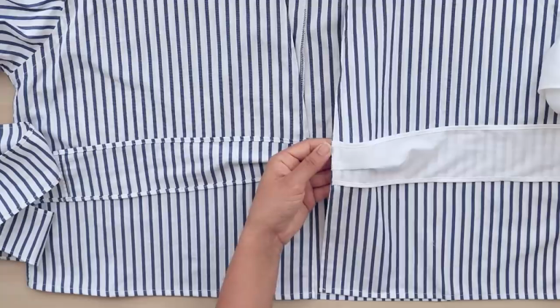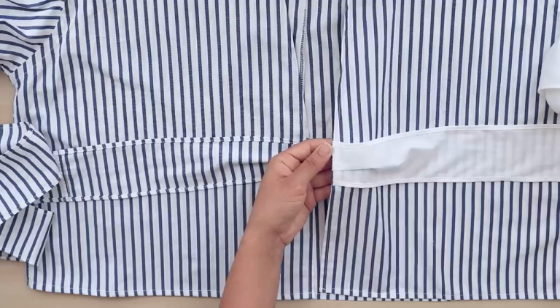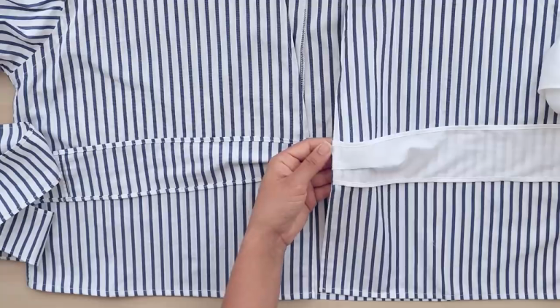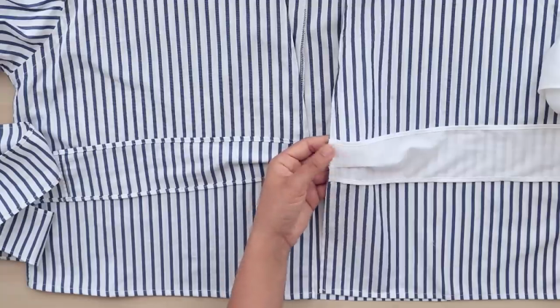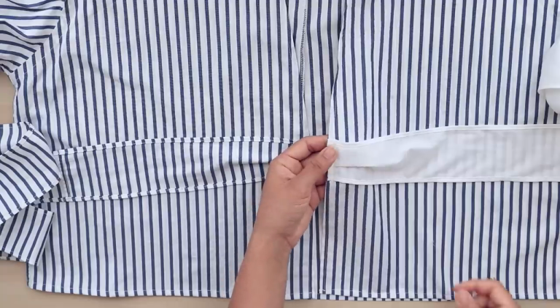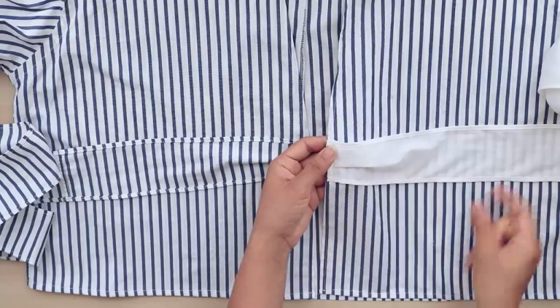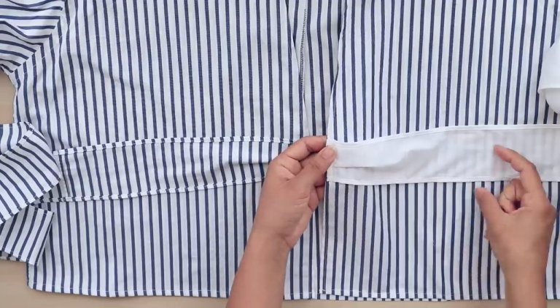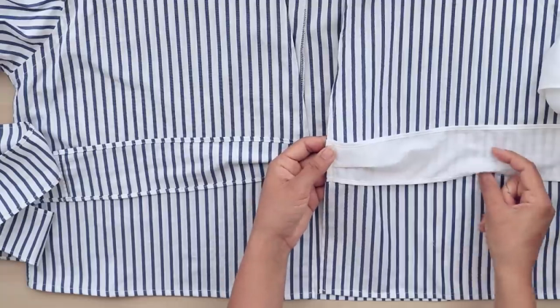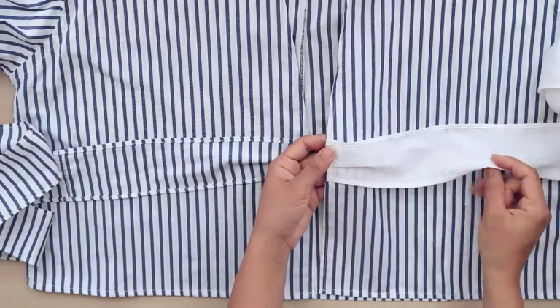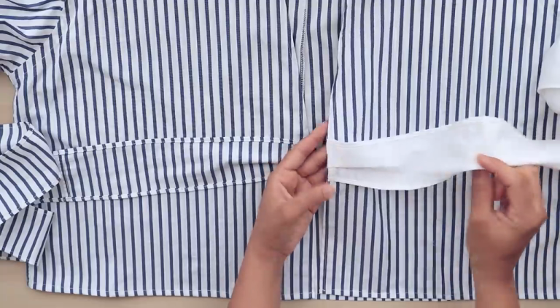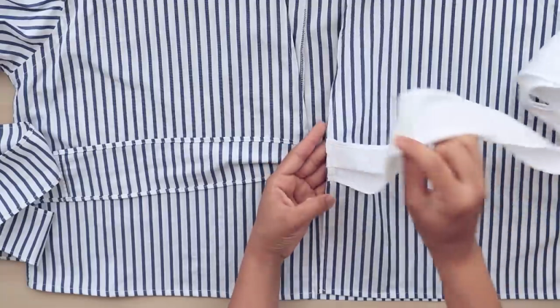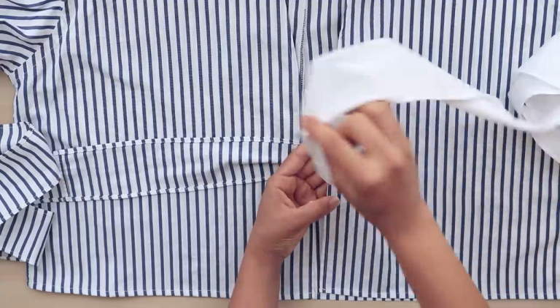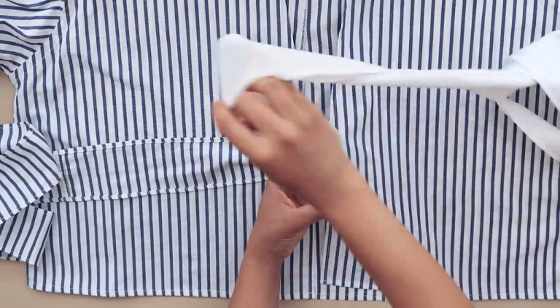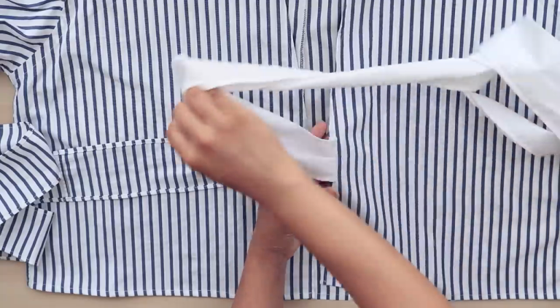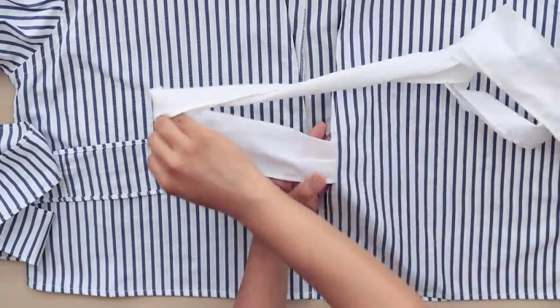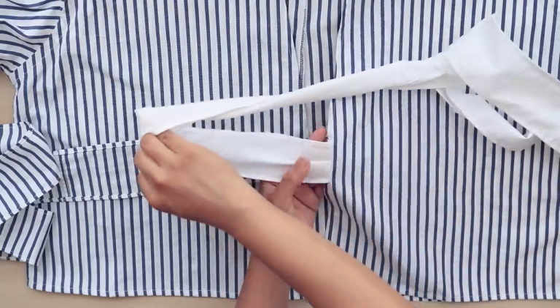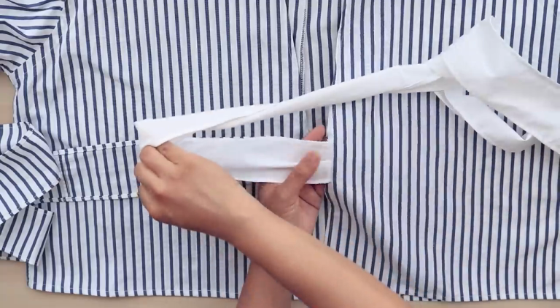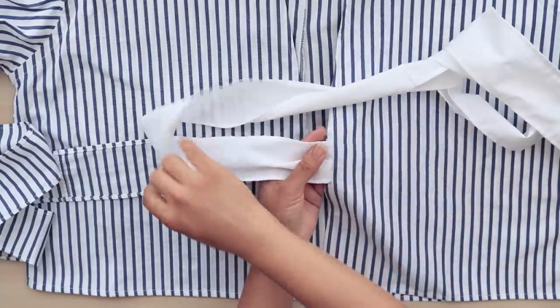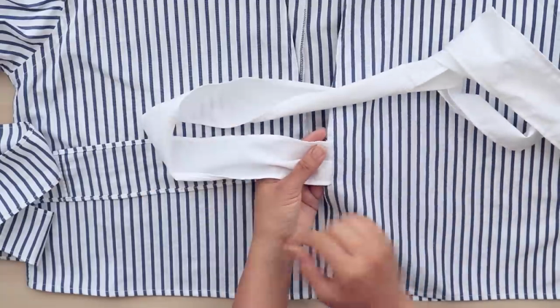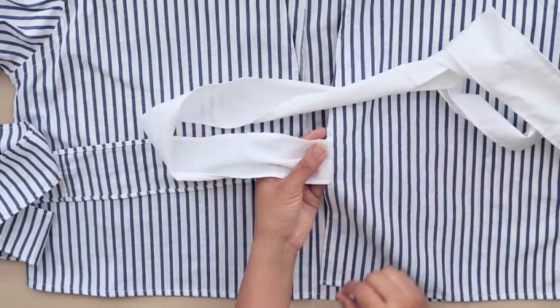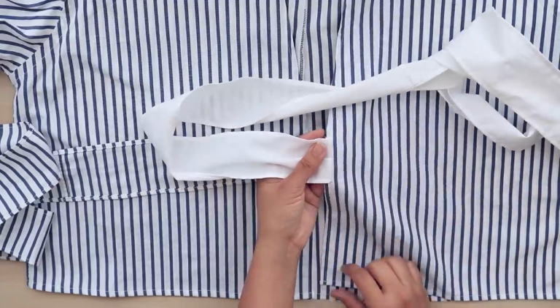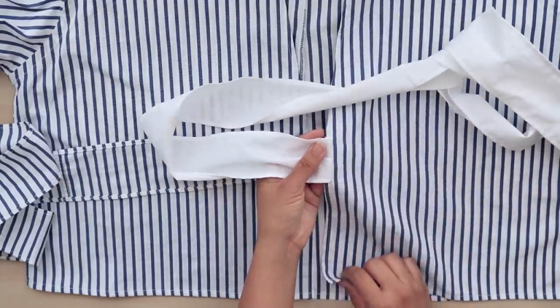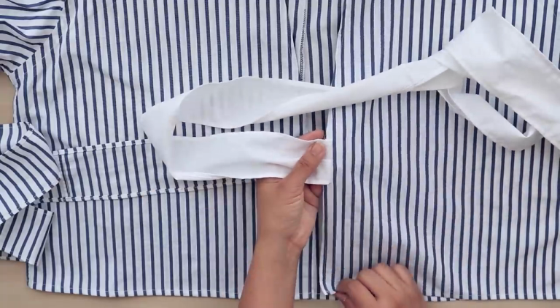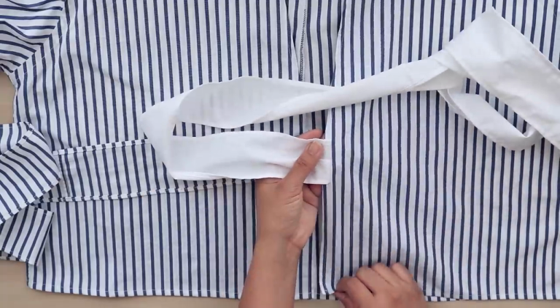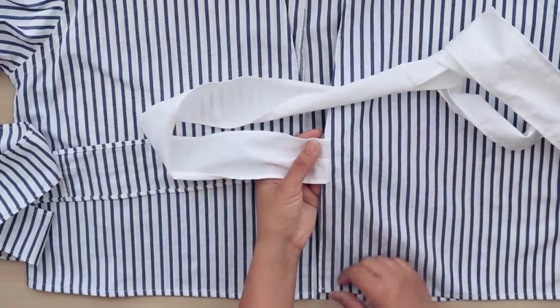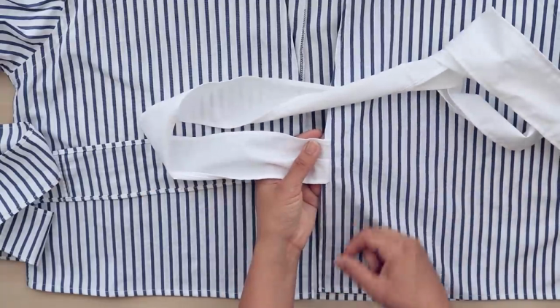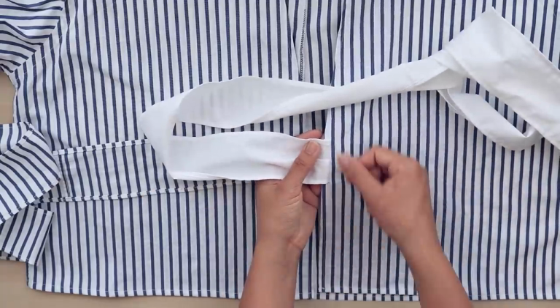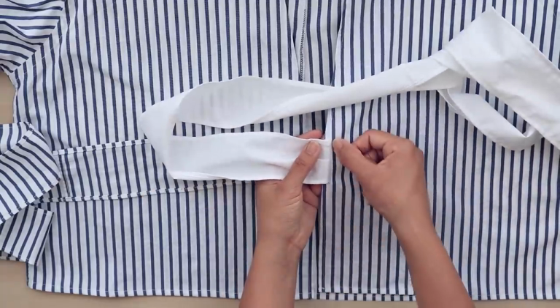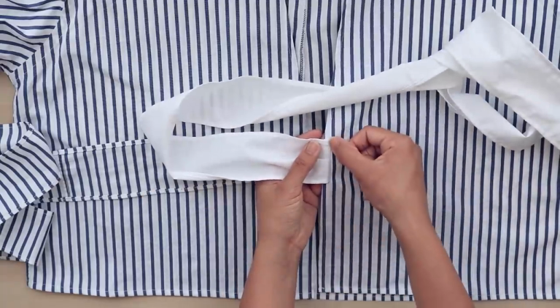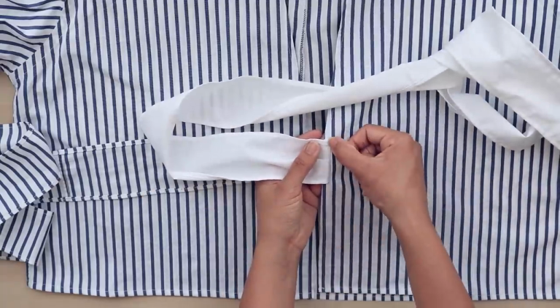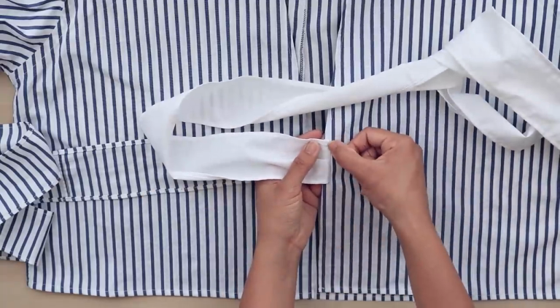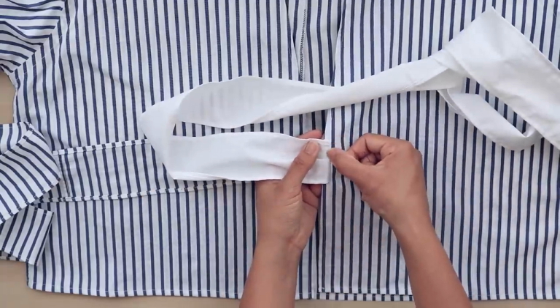Next, turn both strips onto the seam allowance and sew as close to the edge of the wrap as you can.